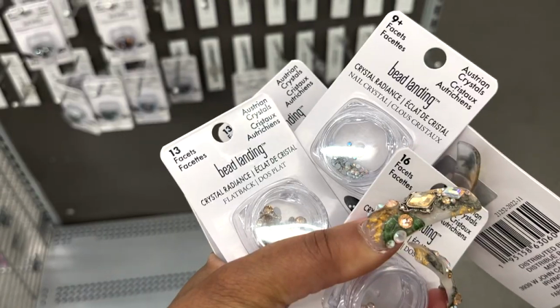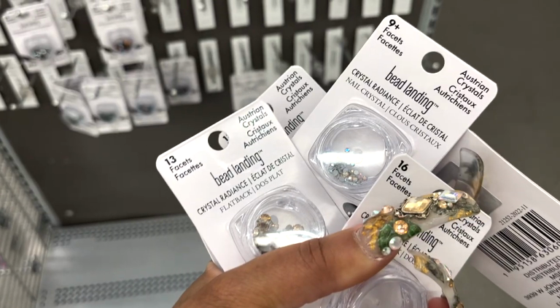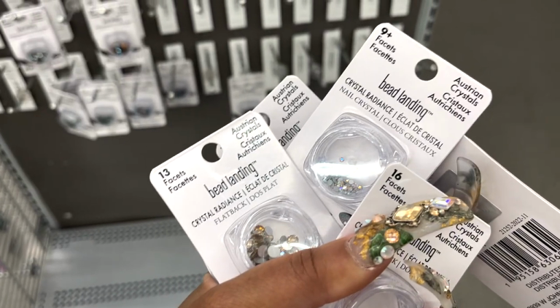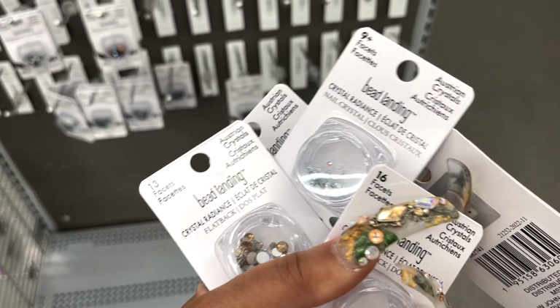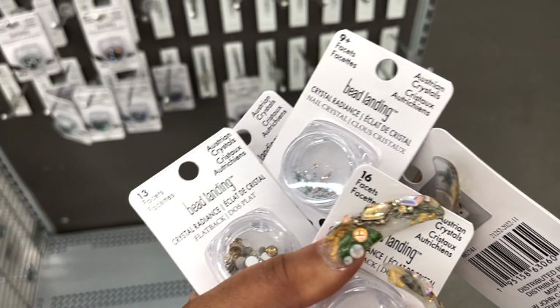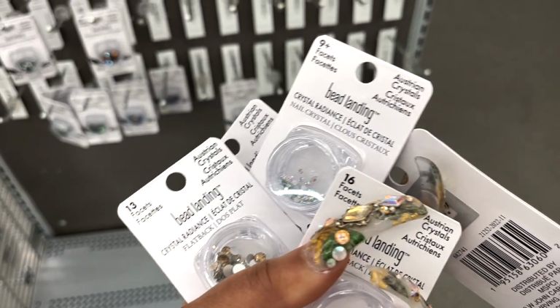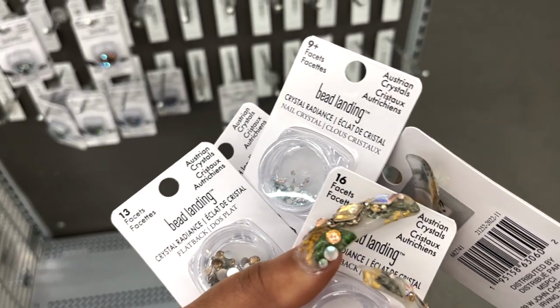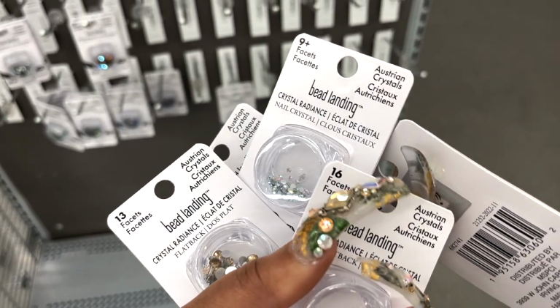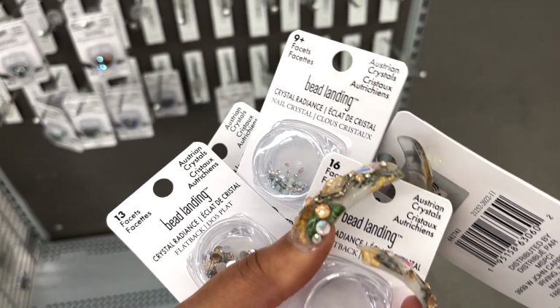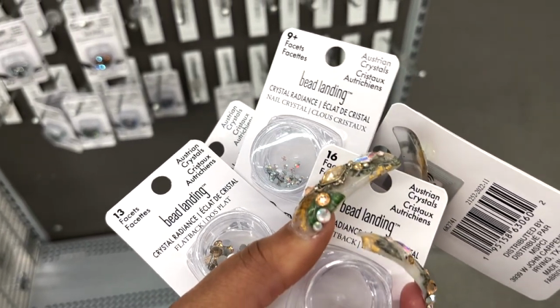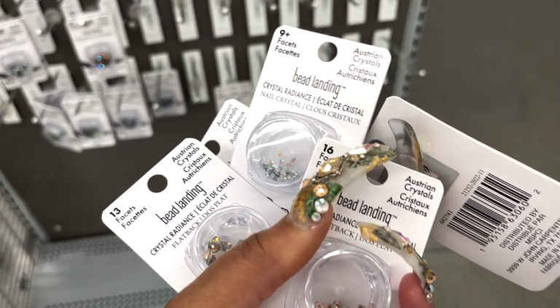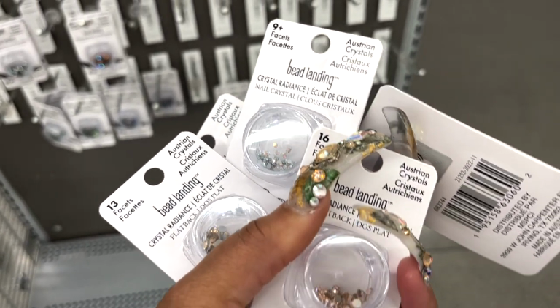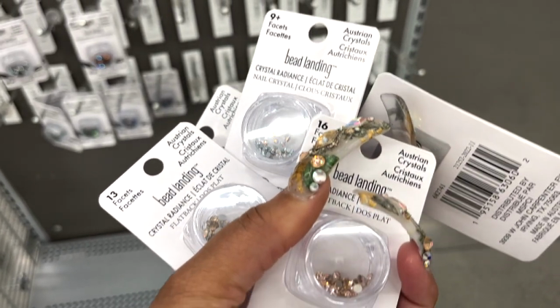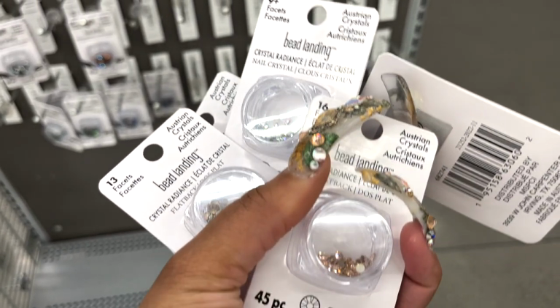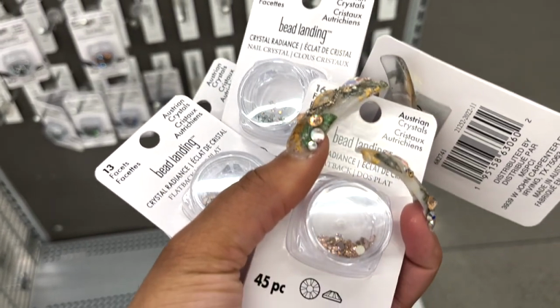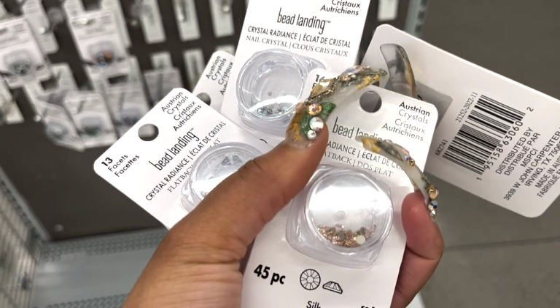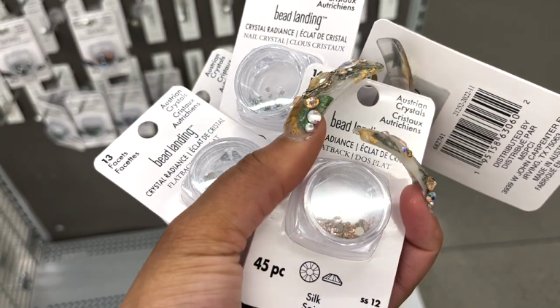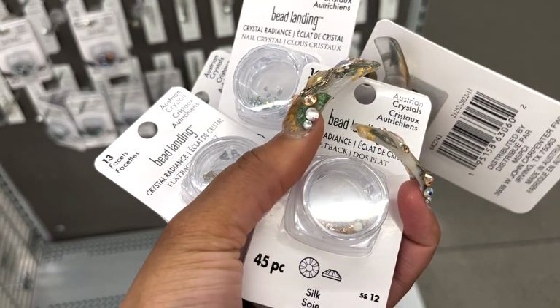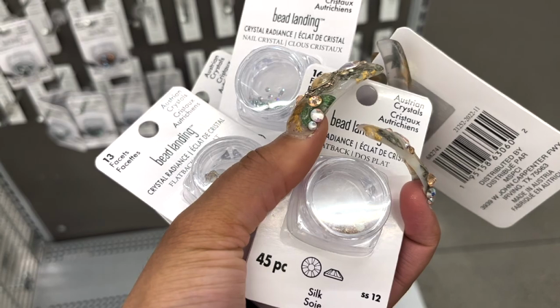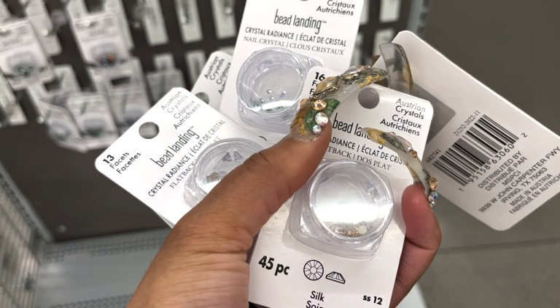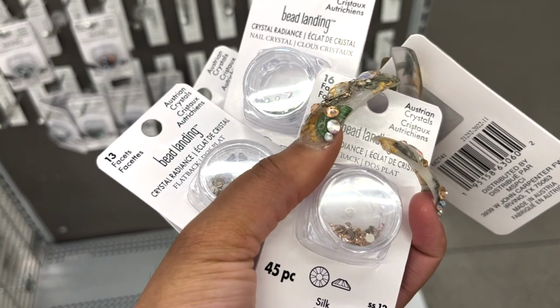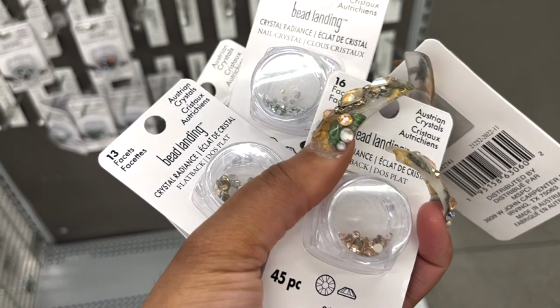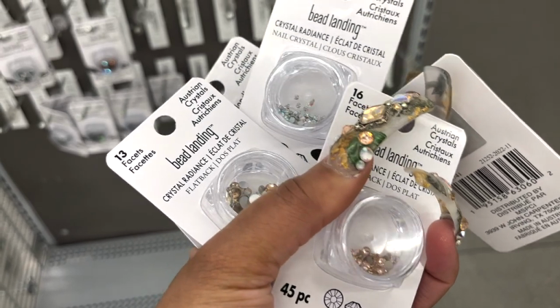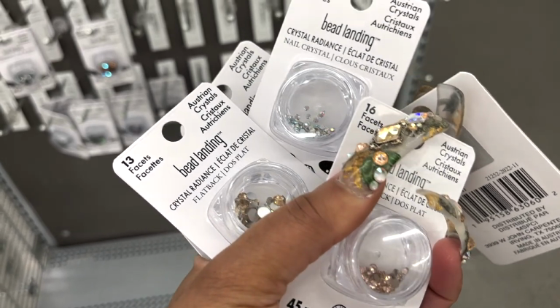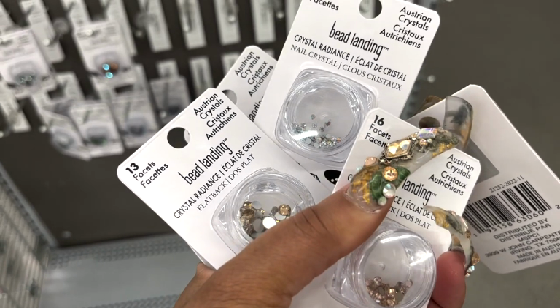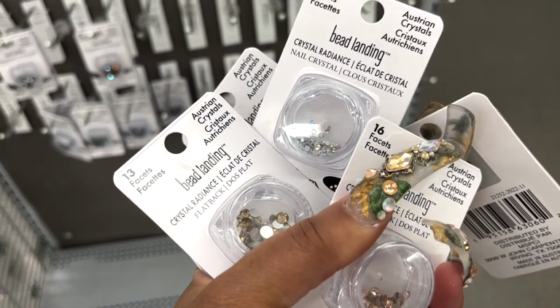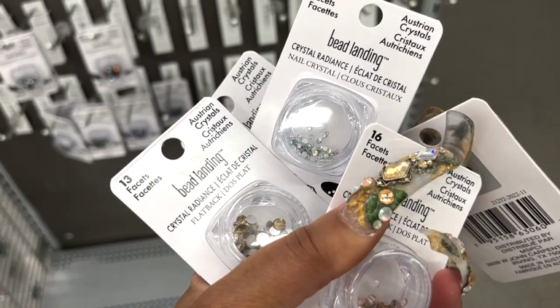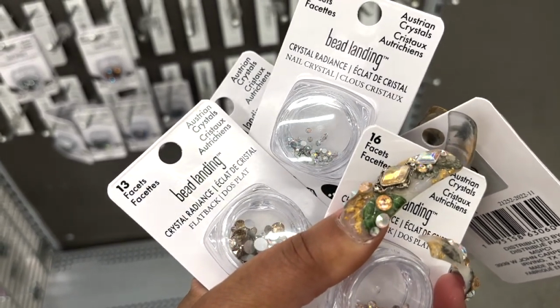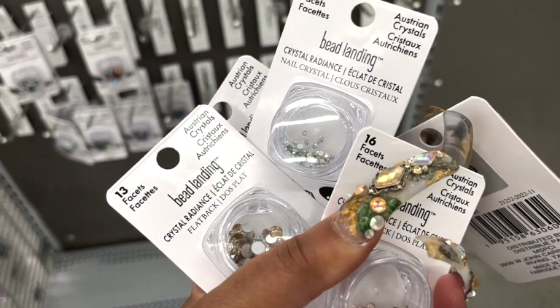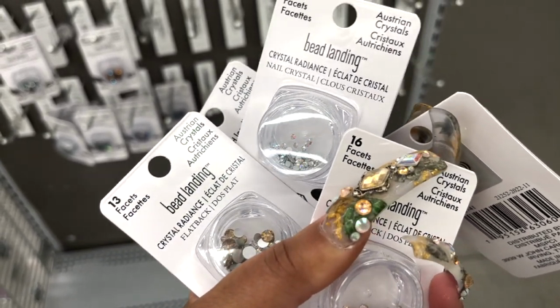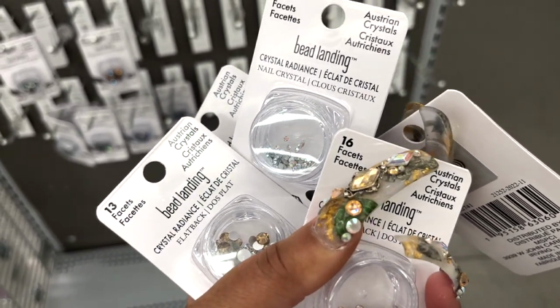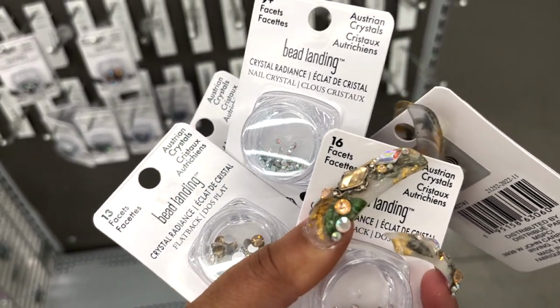What's up pretty gang, it's your favorite nail tech Peaches back with another video. Today I'm going to talk to you guys about some of those options I've been telling you about.